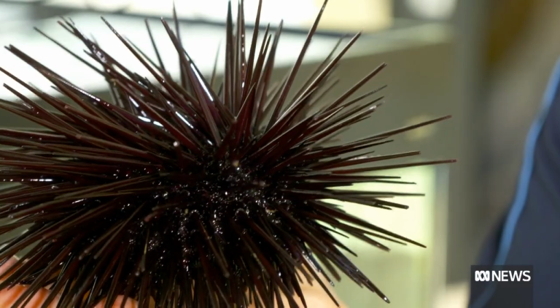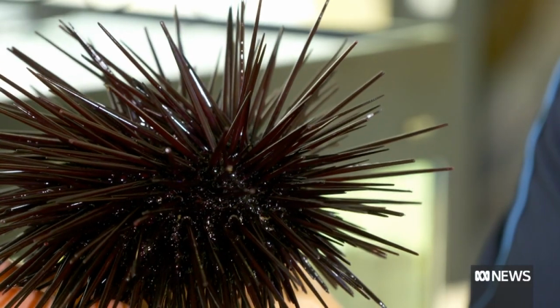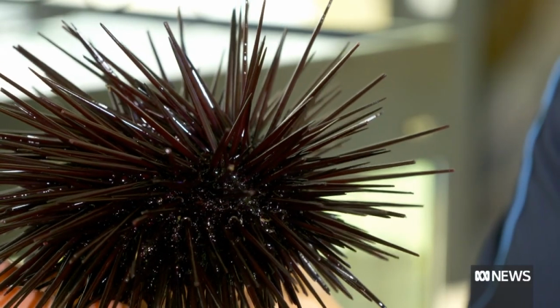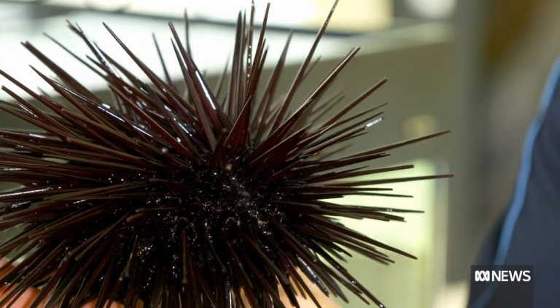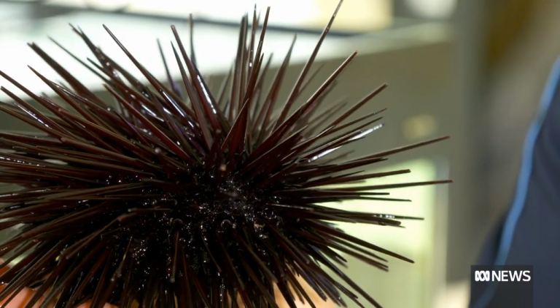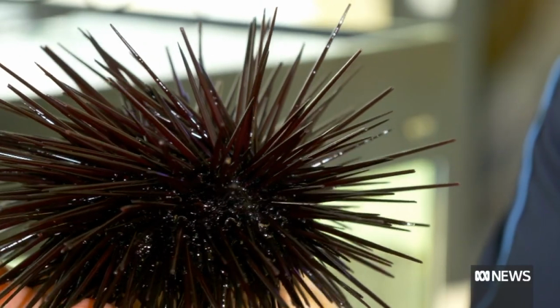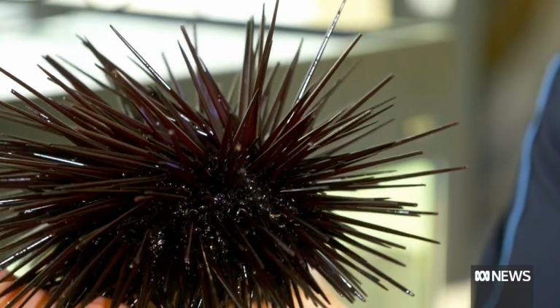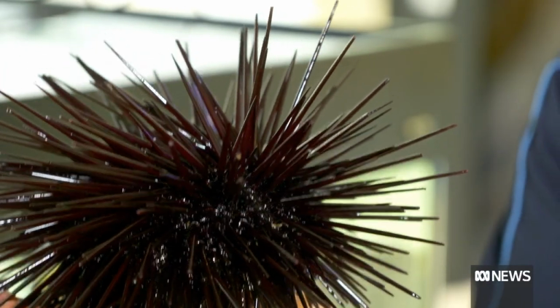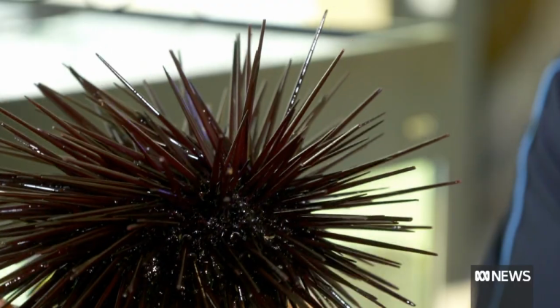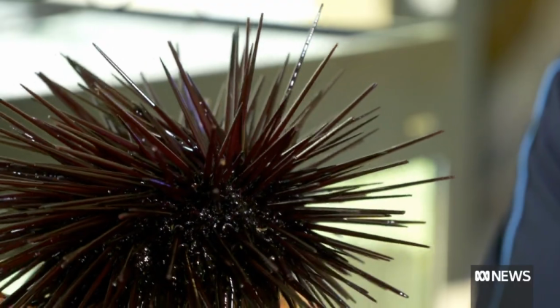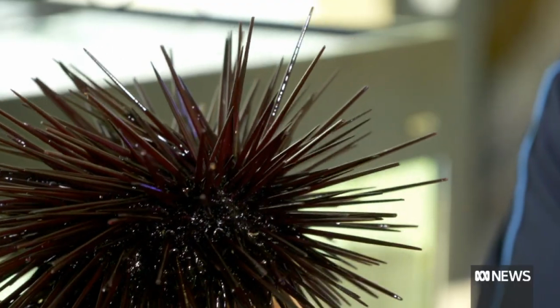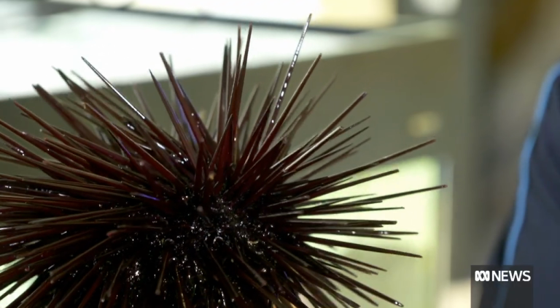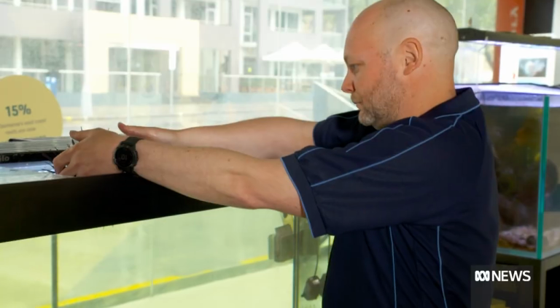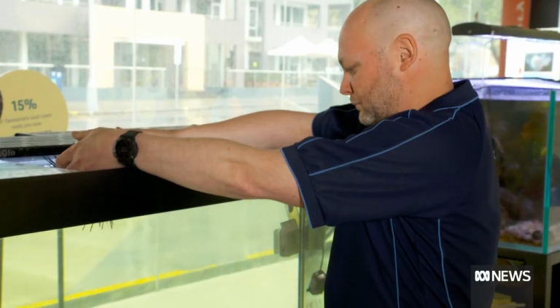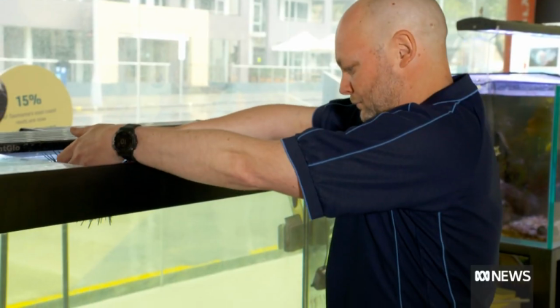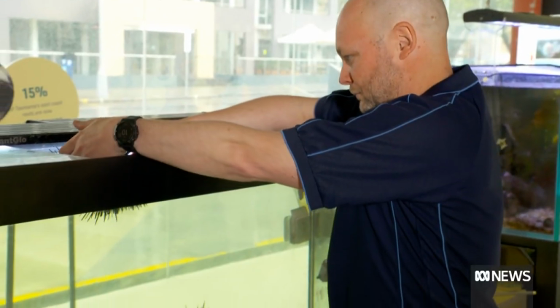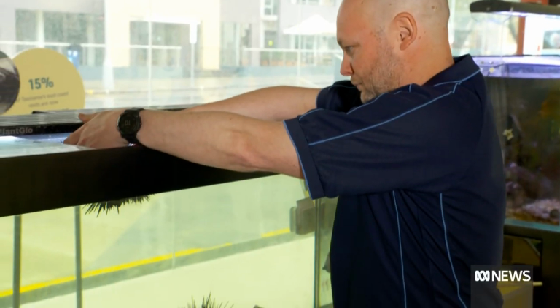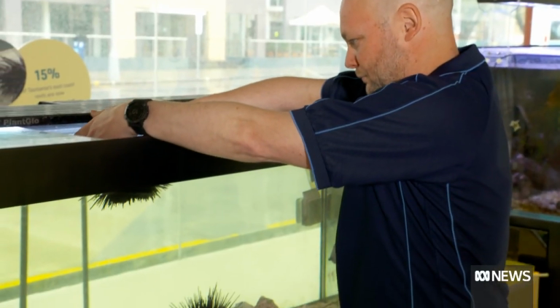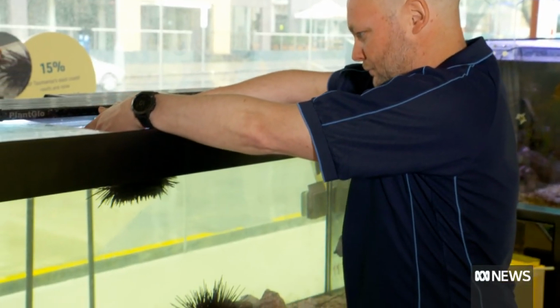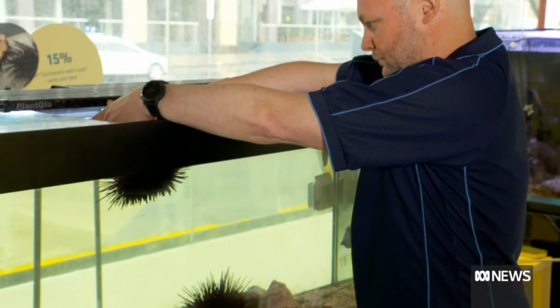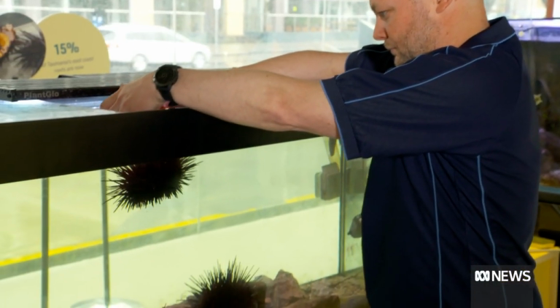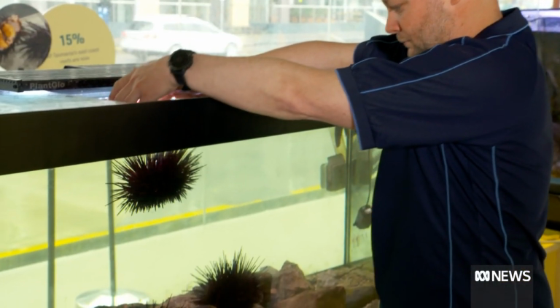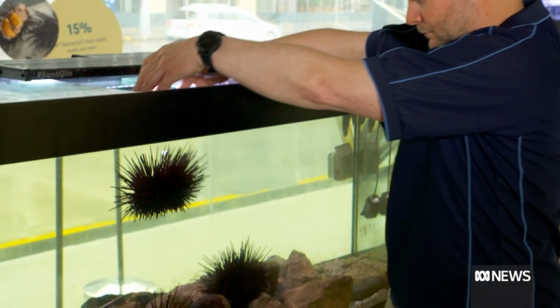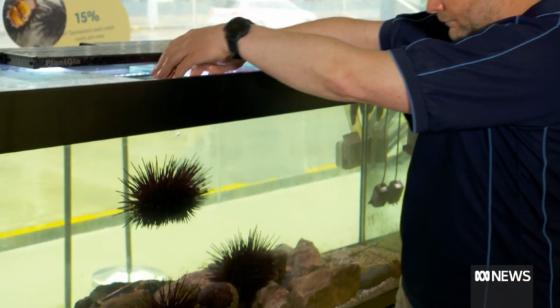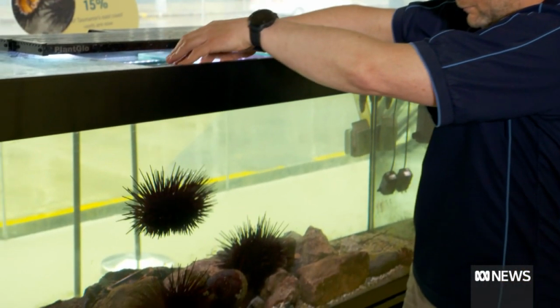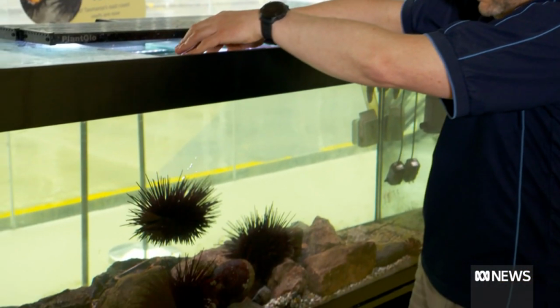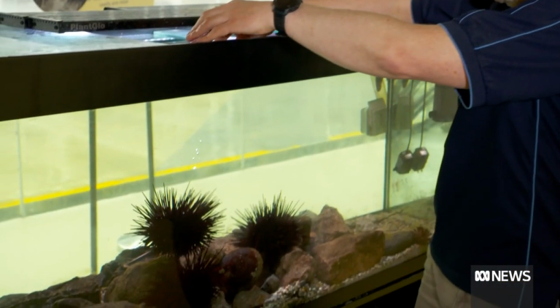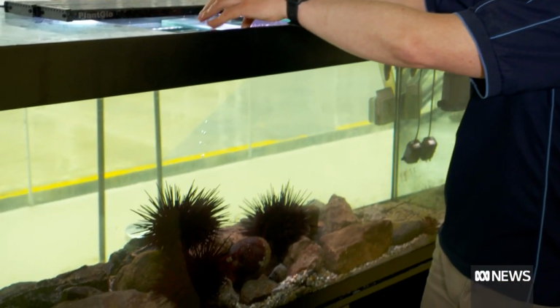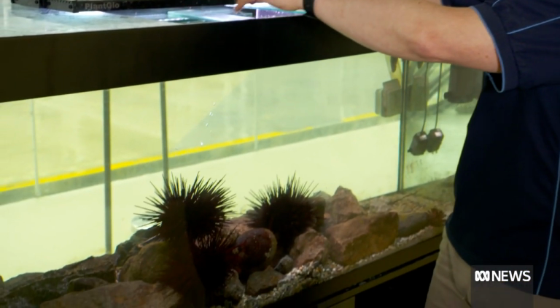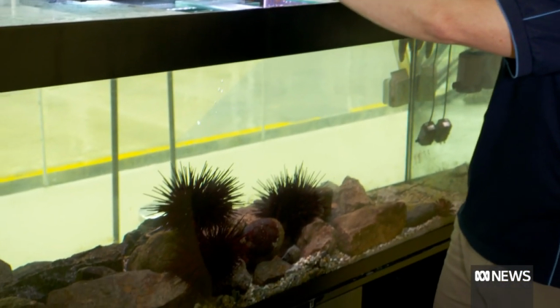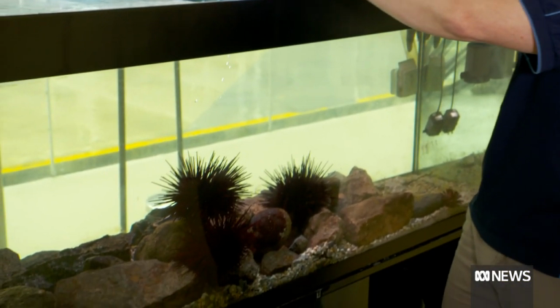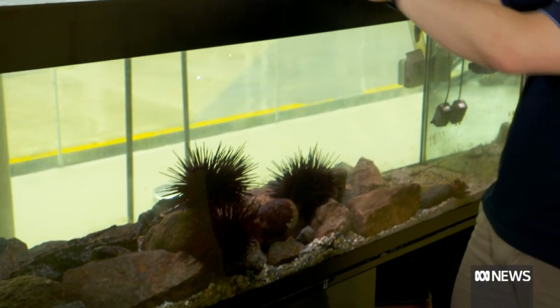It's the pest you may well want on your garden. Fiona Breen, ABC News.